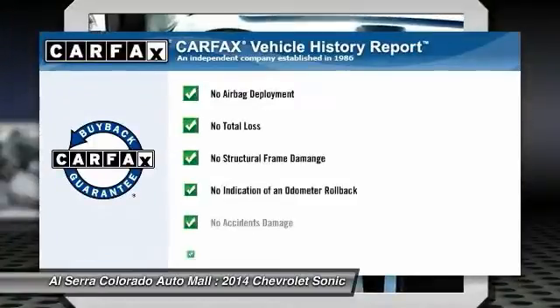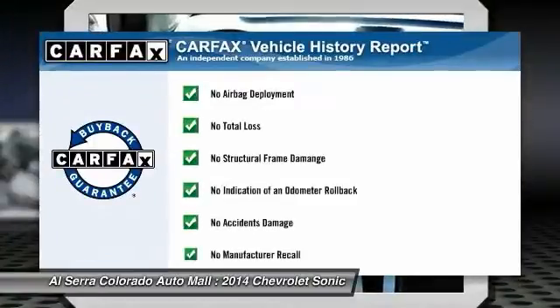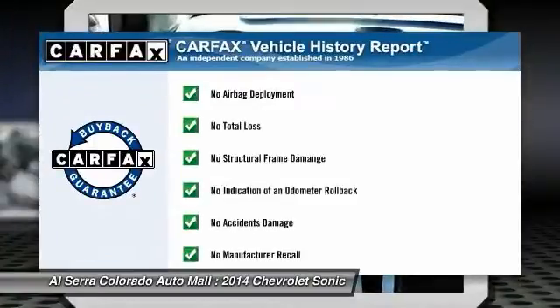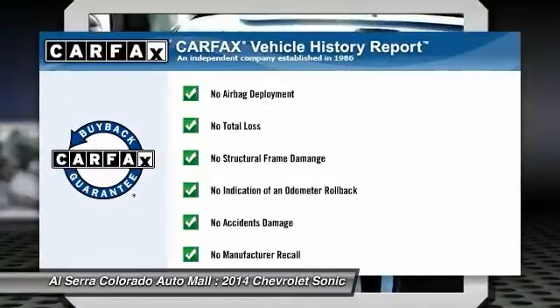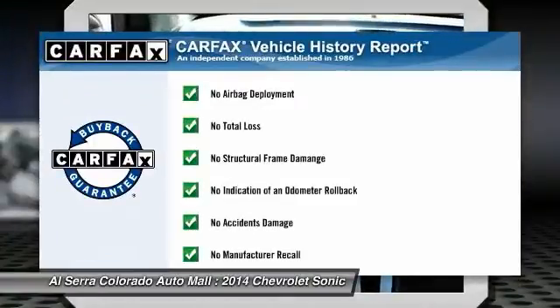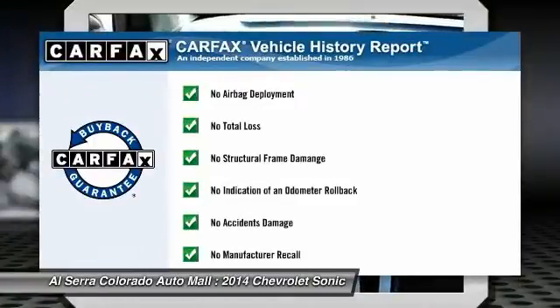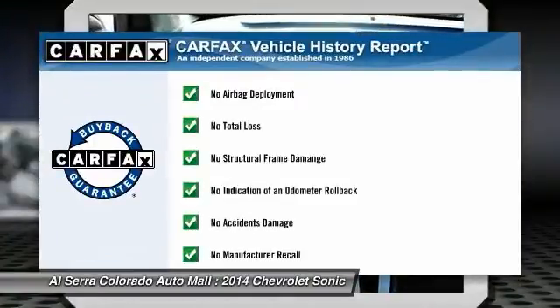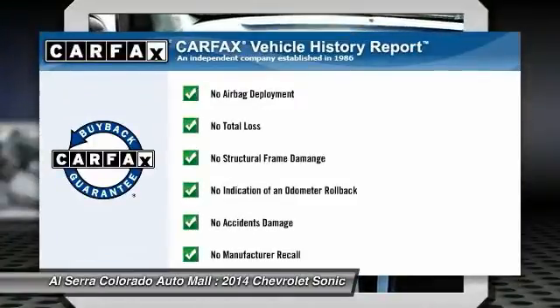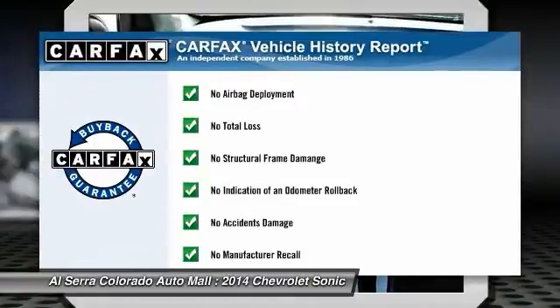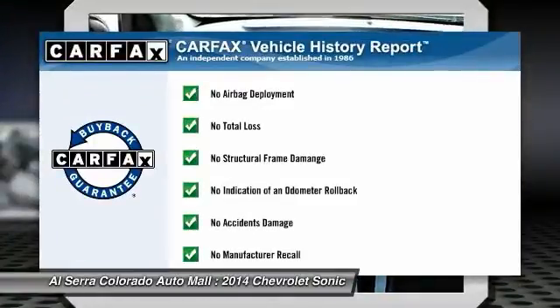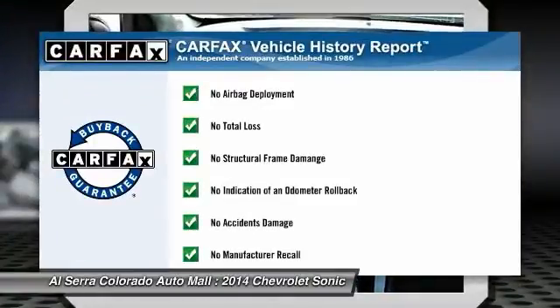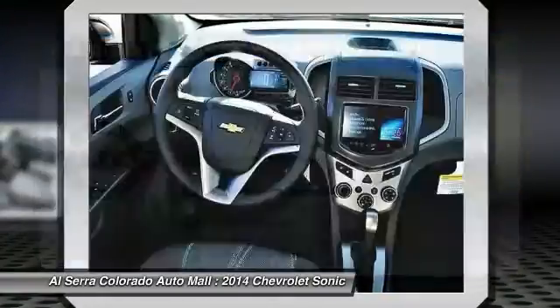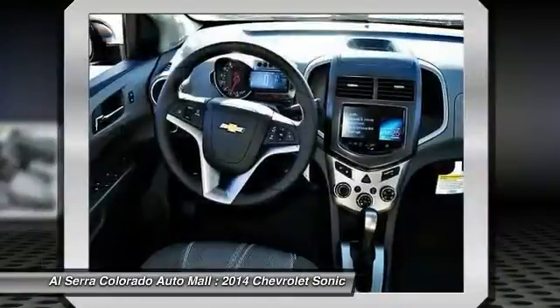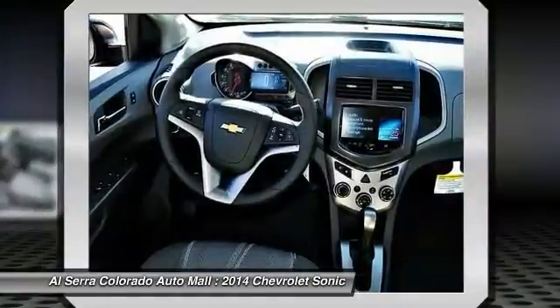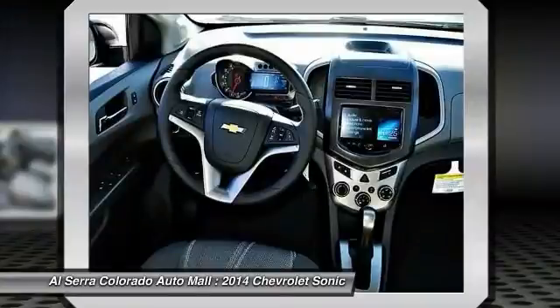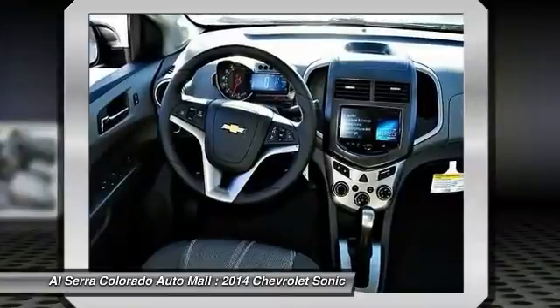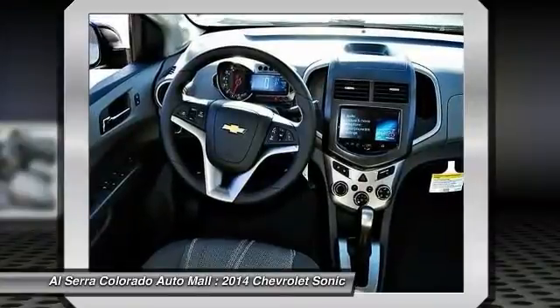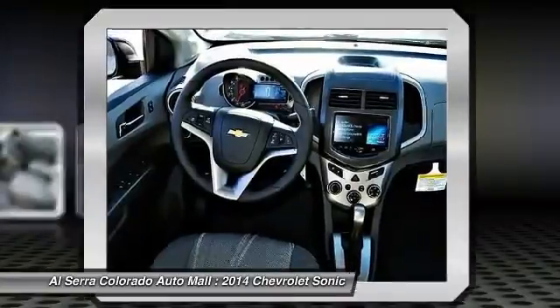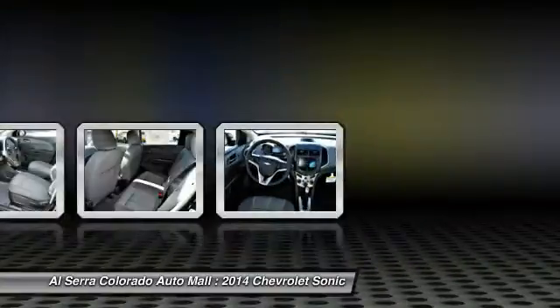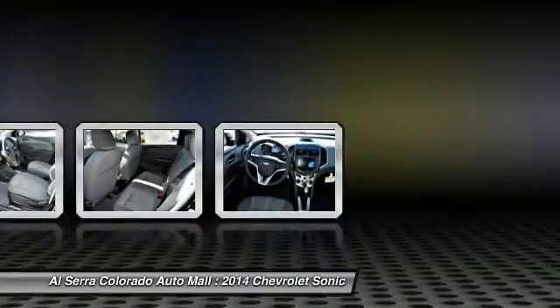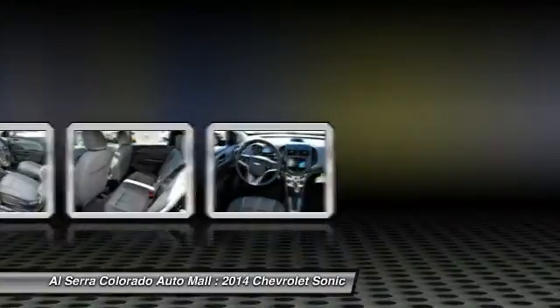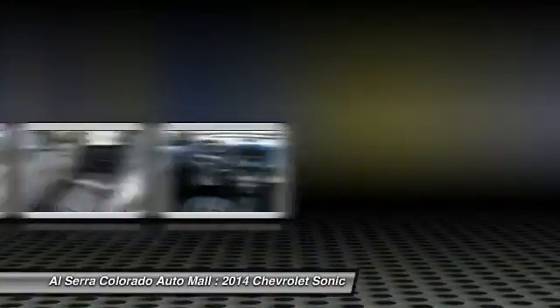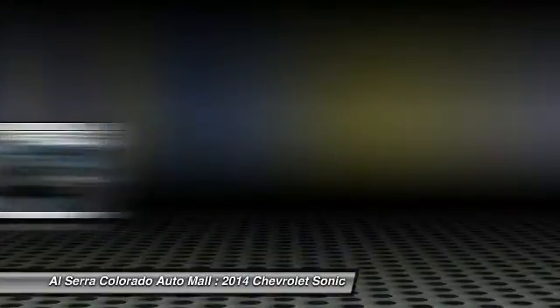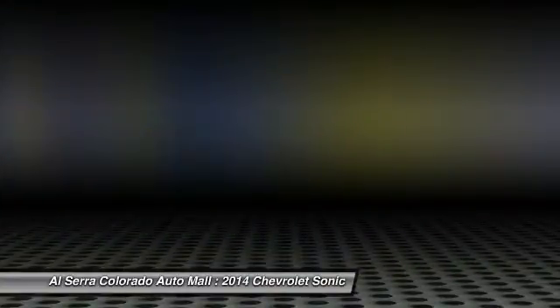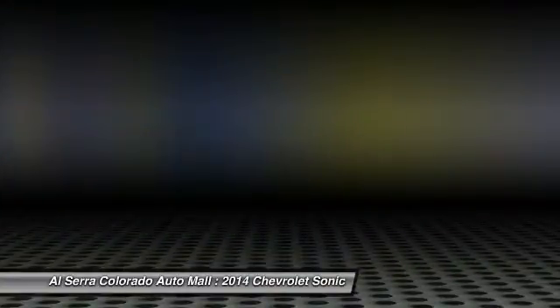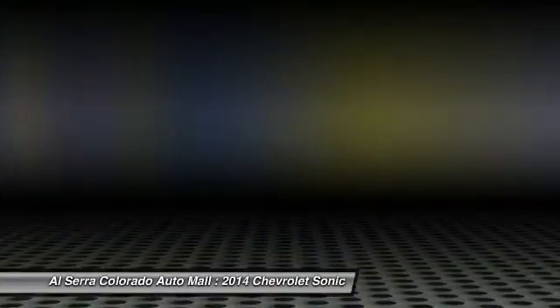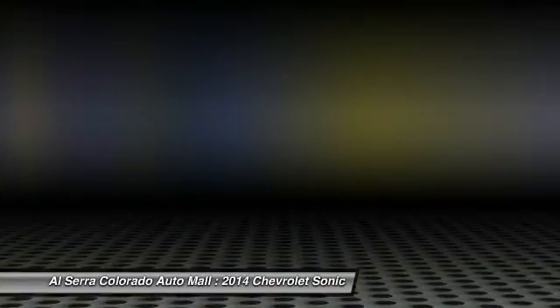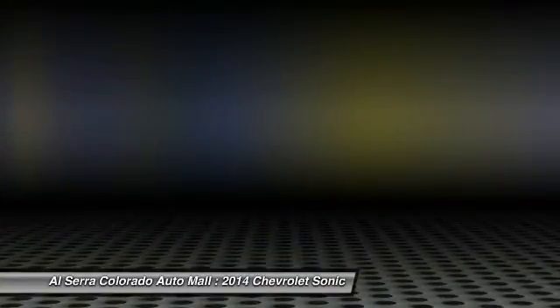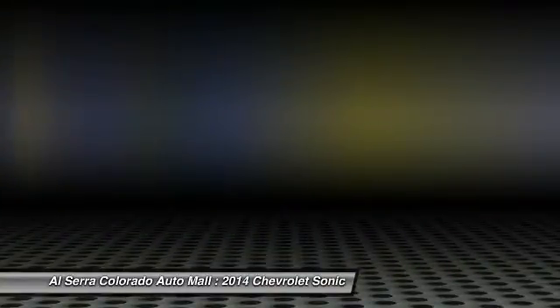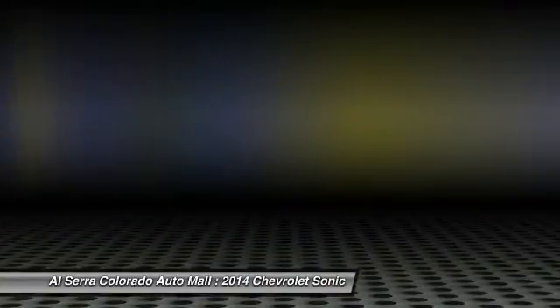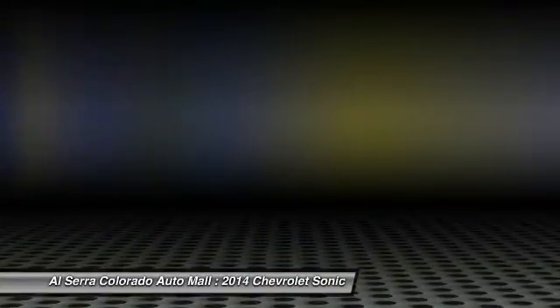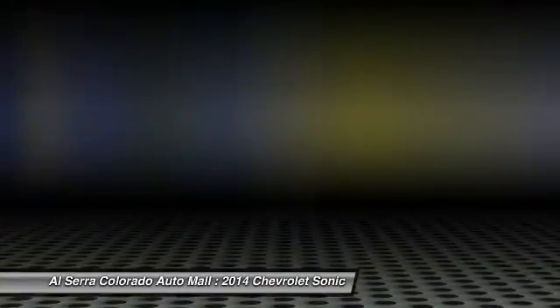This vehicle qualifies for the Carfax buy-back guarantee. This beauty will even make your house keys jealous. Drive it today.